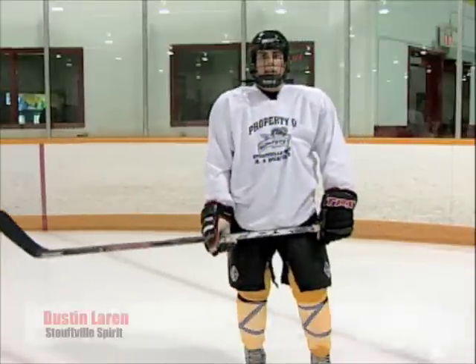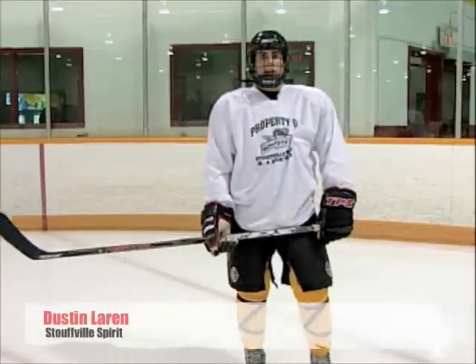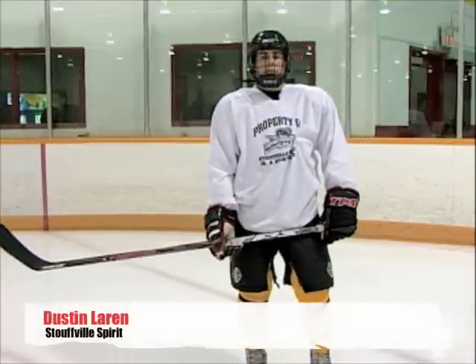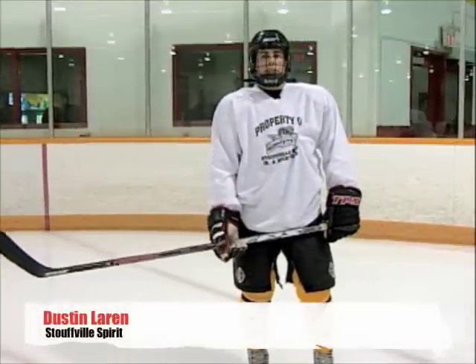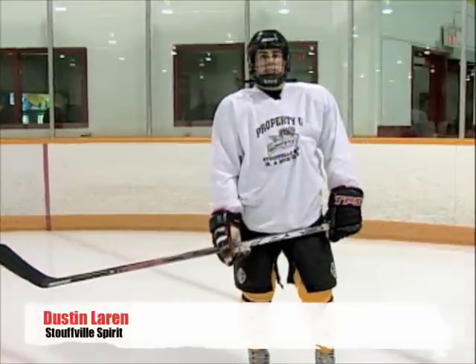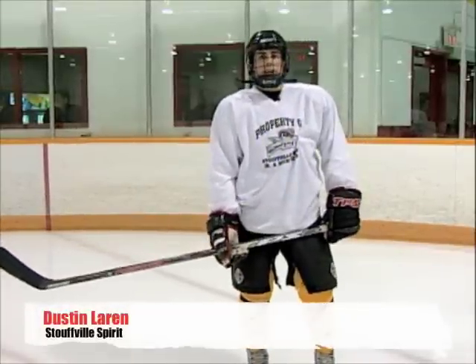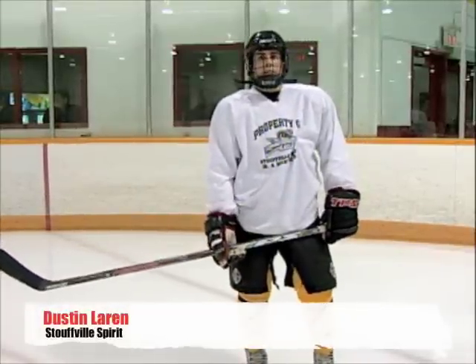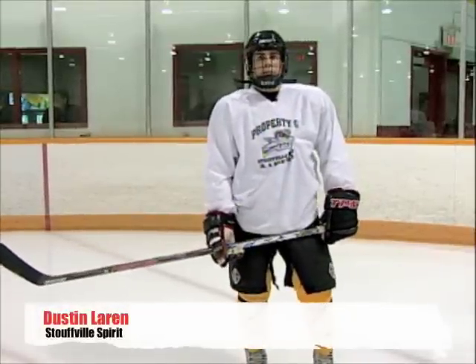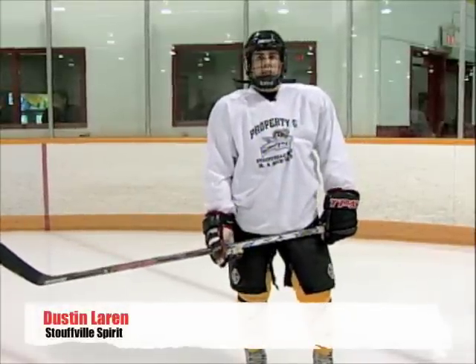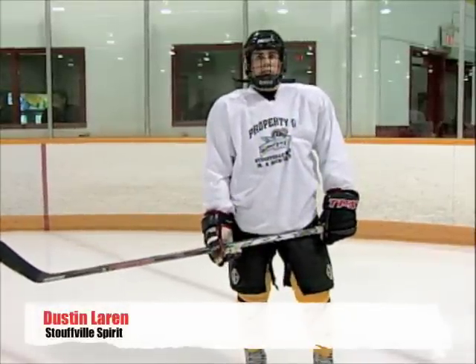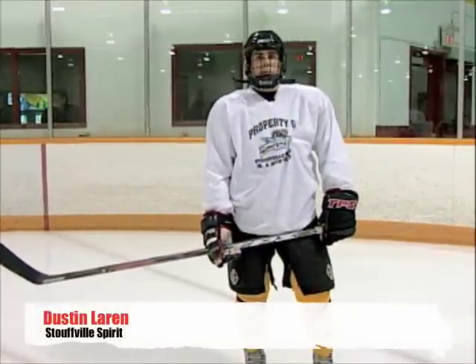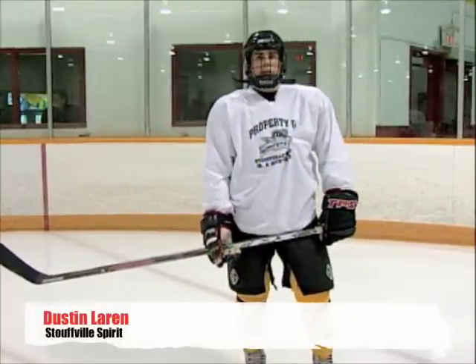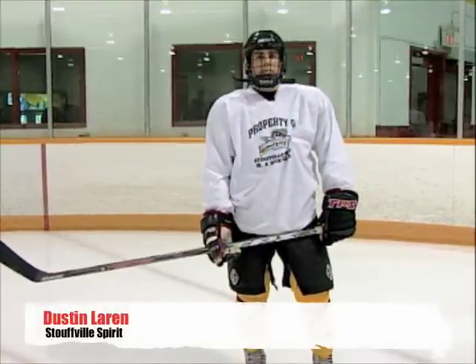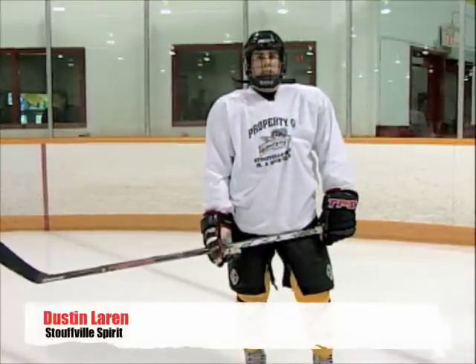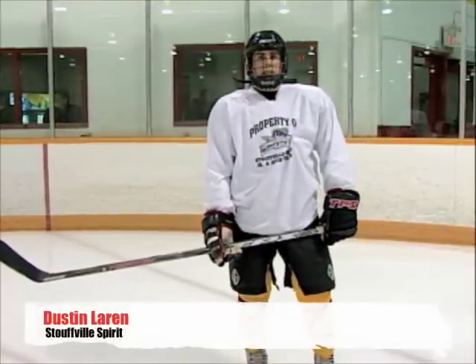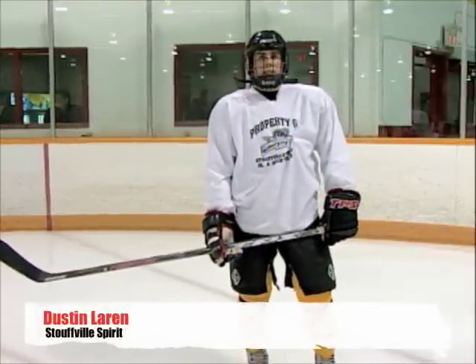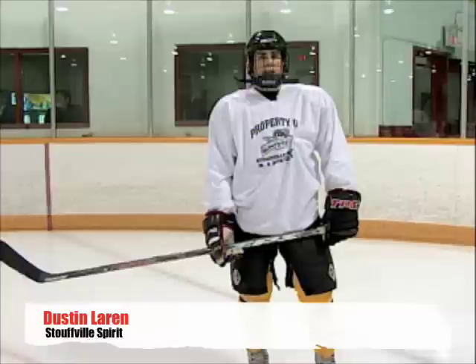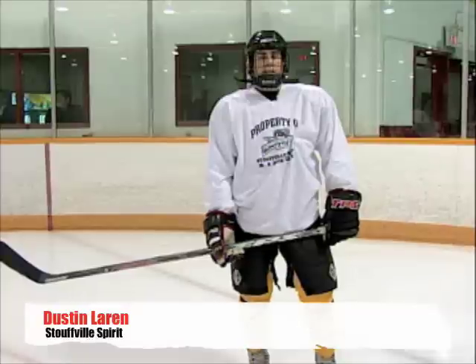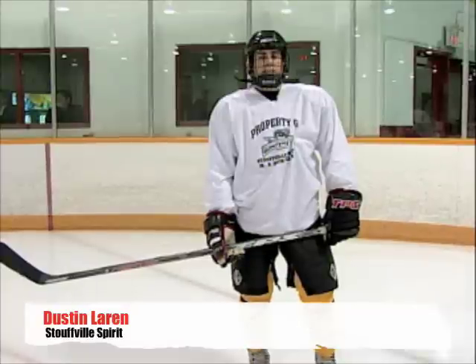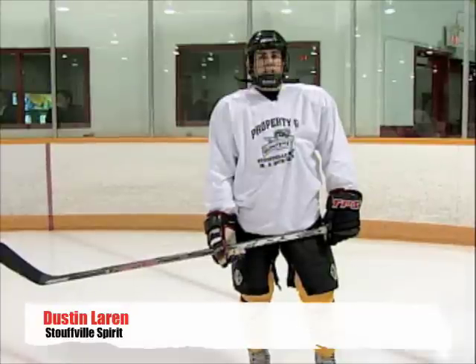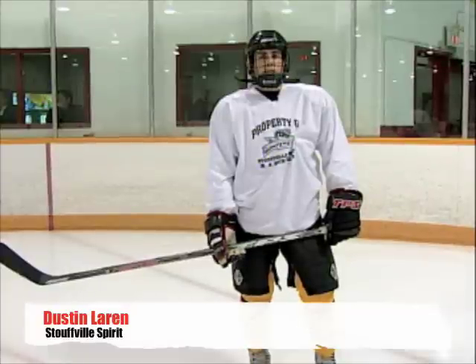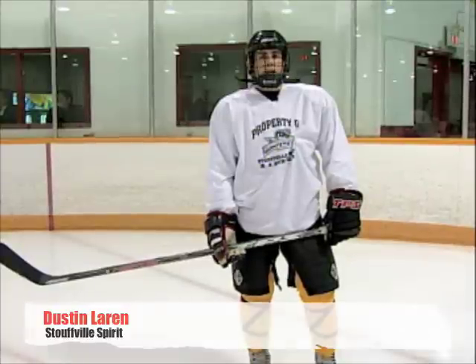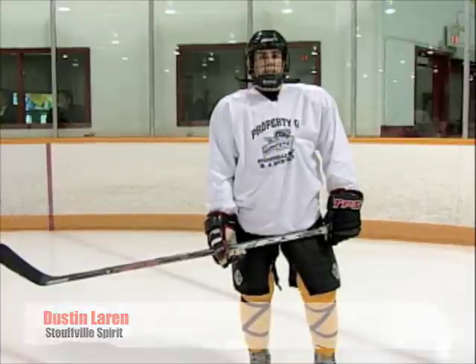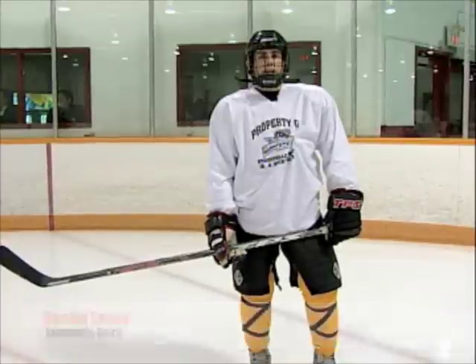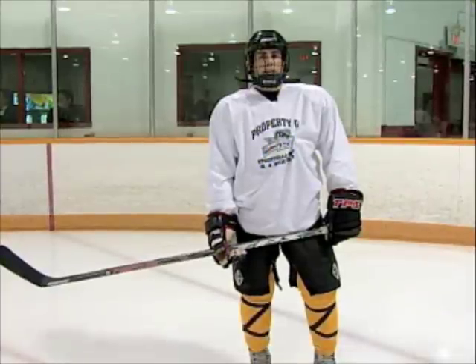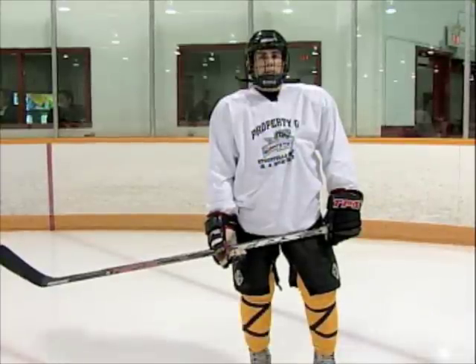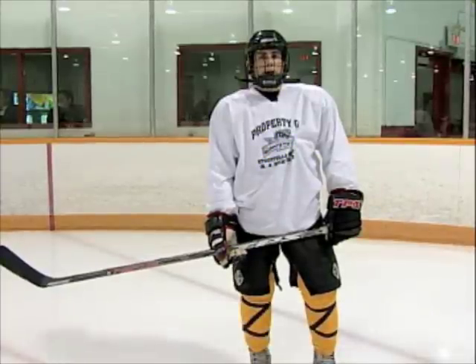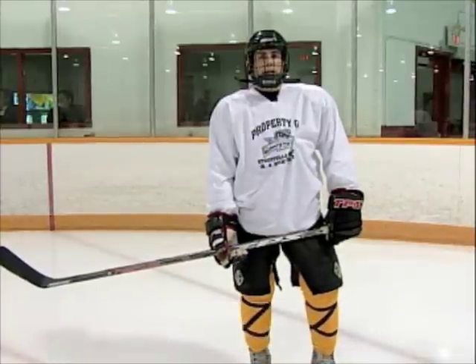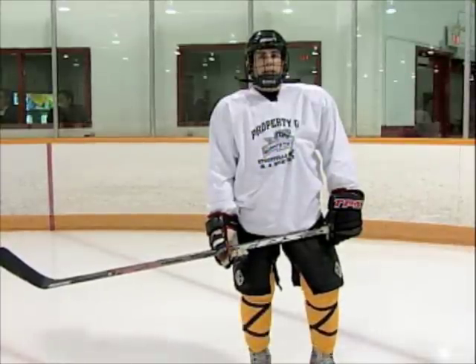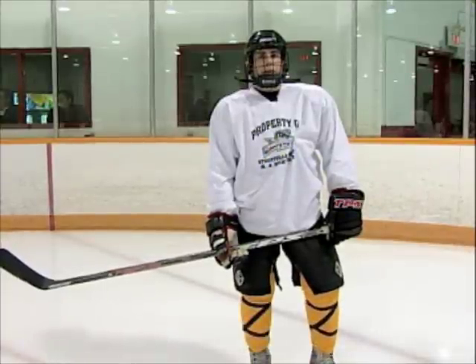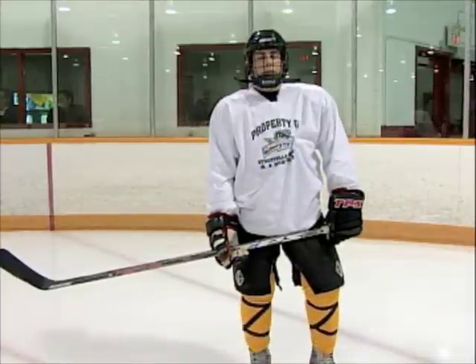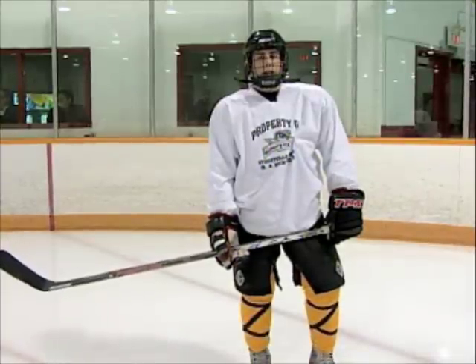Hey, I'm Dustin Lahren from the Stovo Spirit, and today I'm going to teach you guys how to do a backhand toe drag.